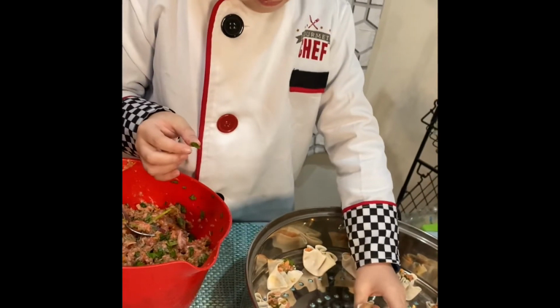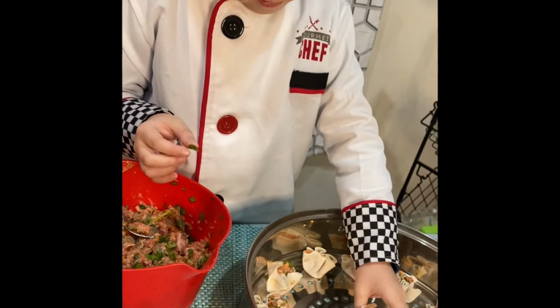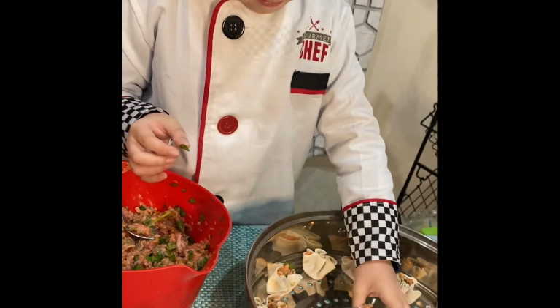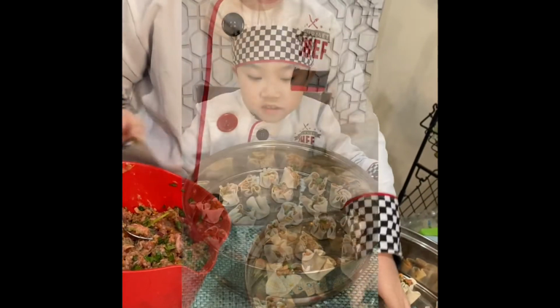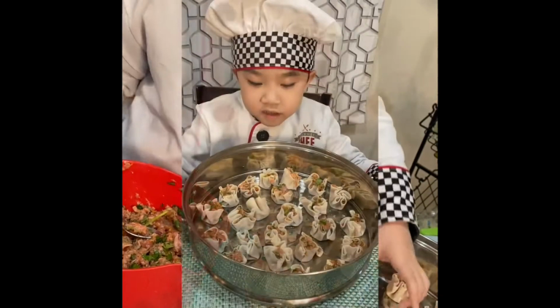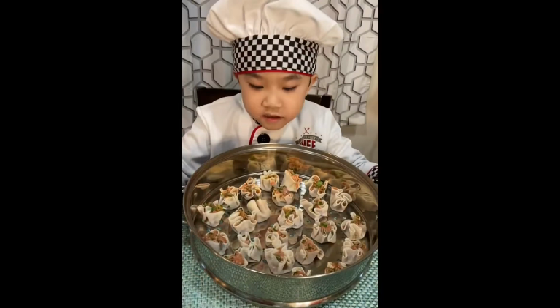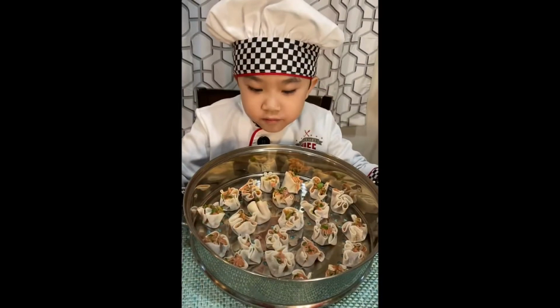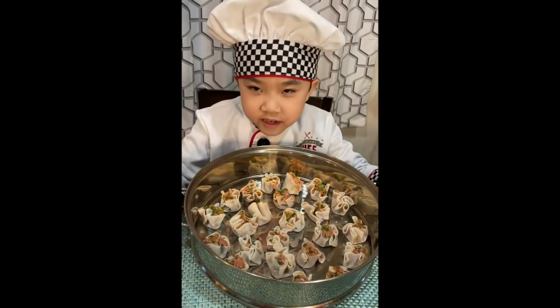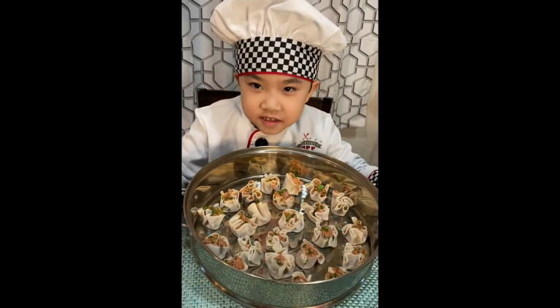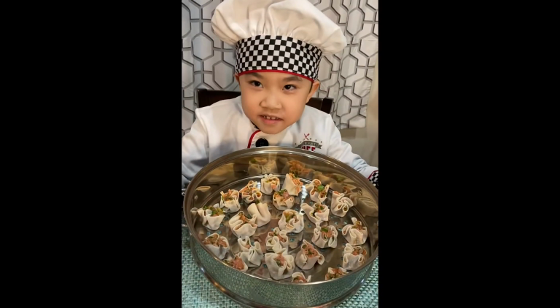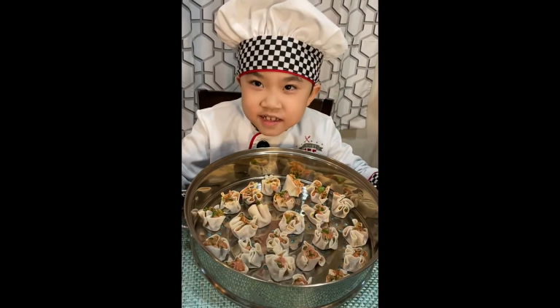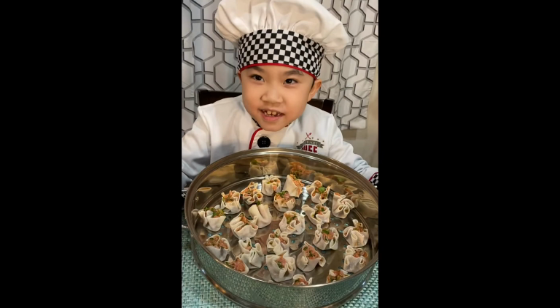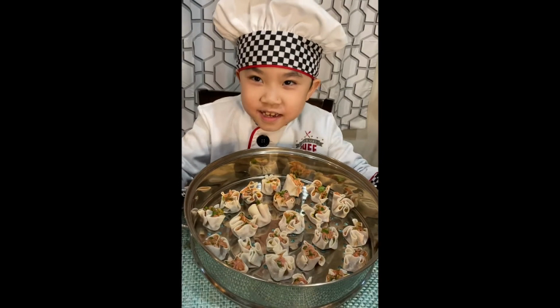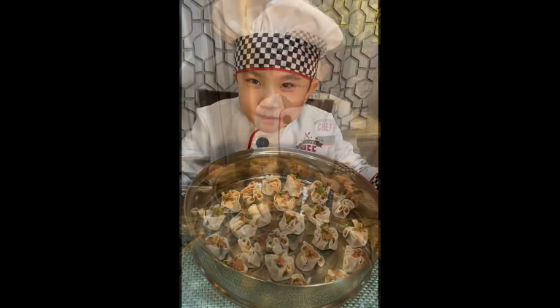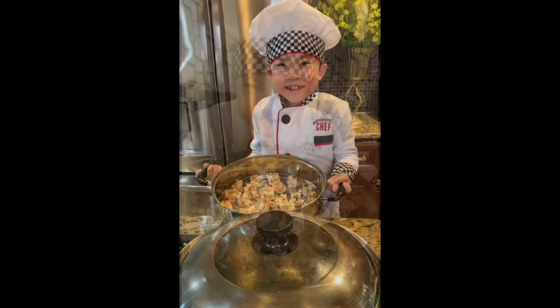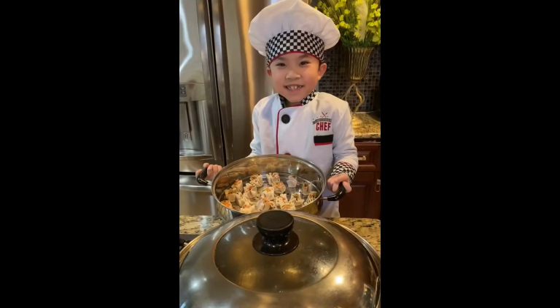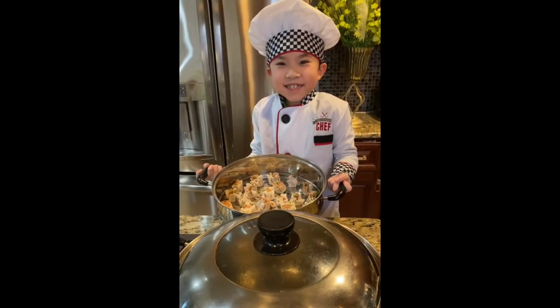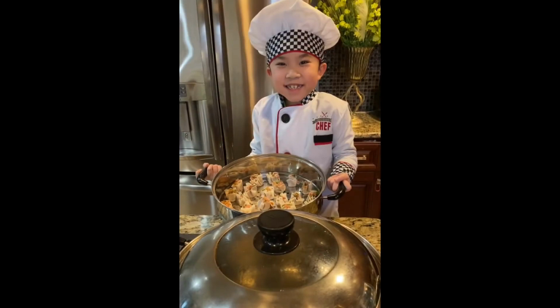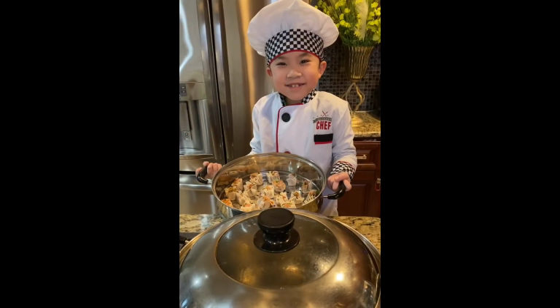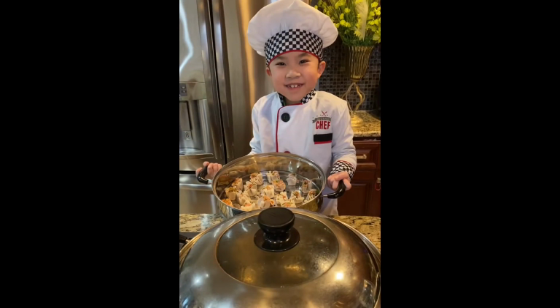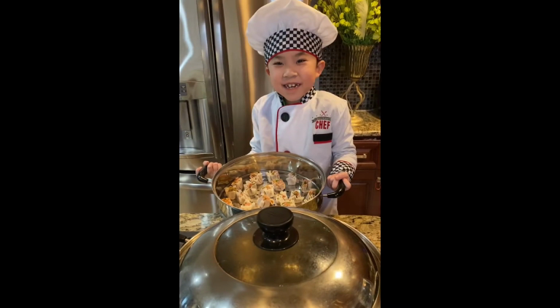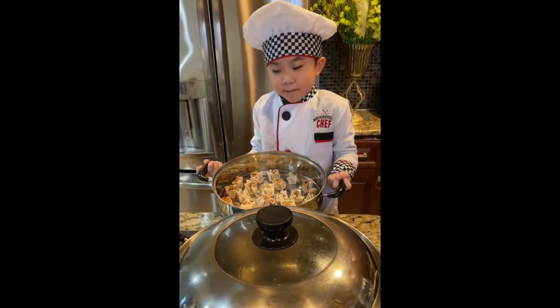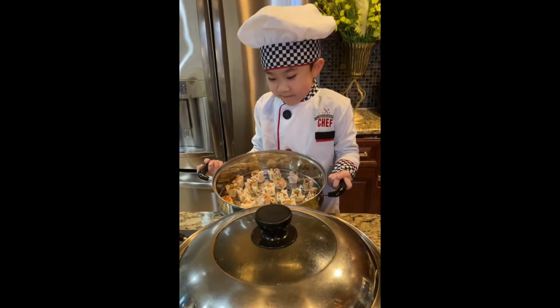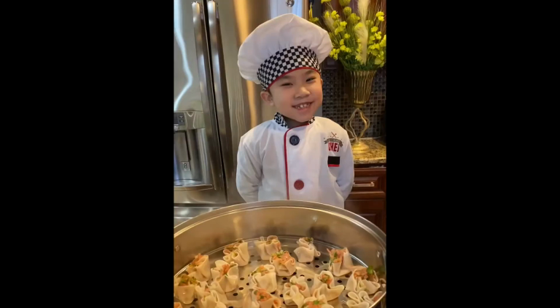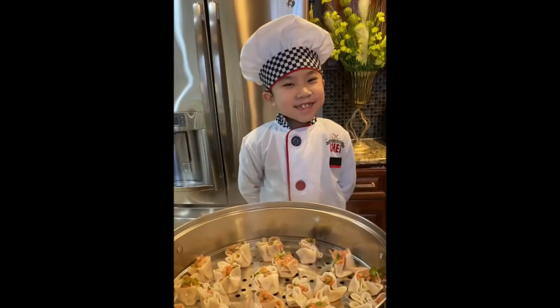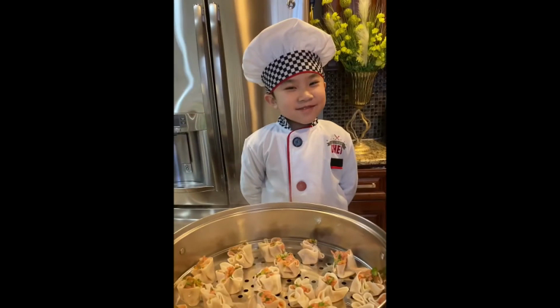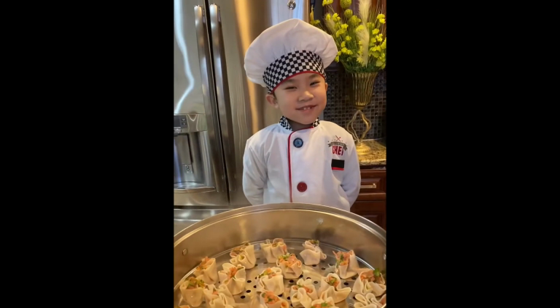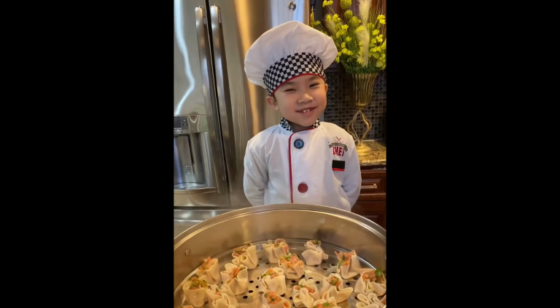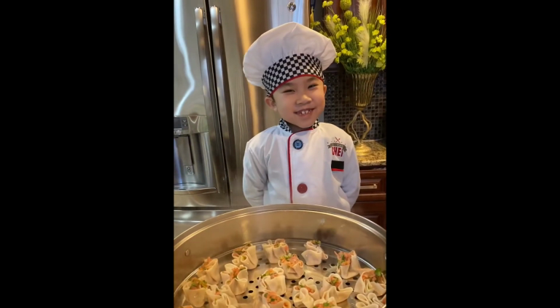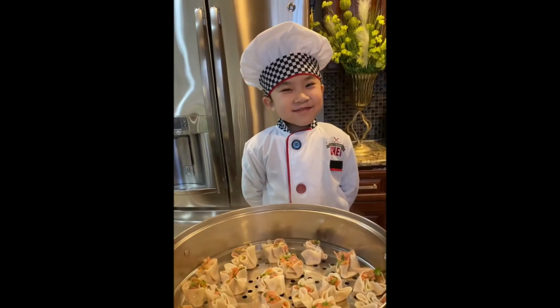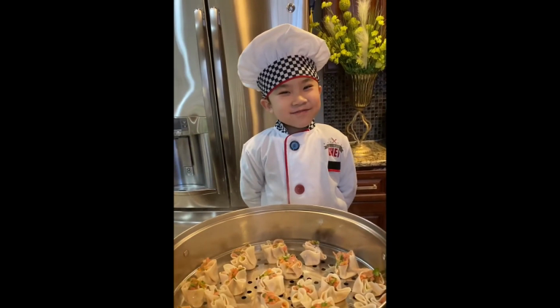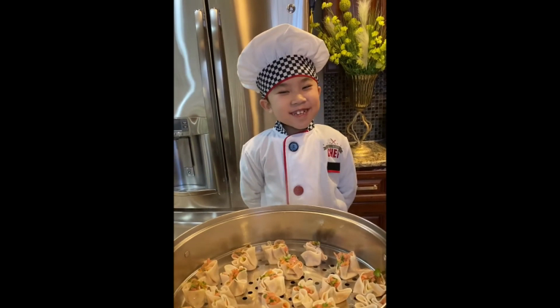All done and ready to steam. Now let's steam them for 7 minutes.